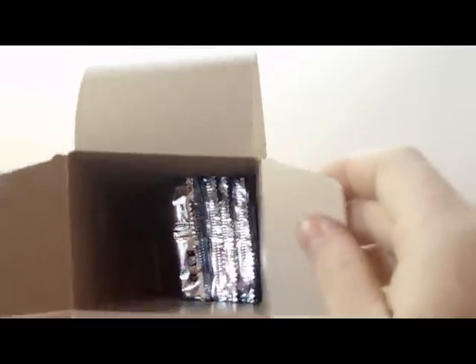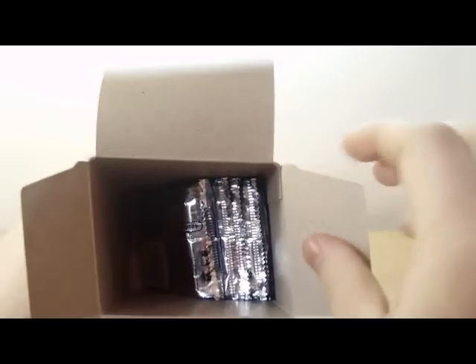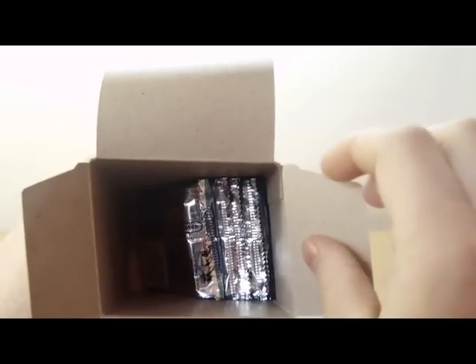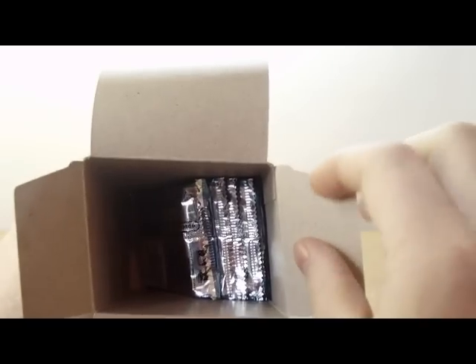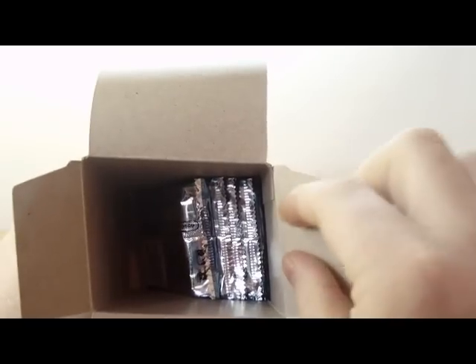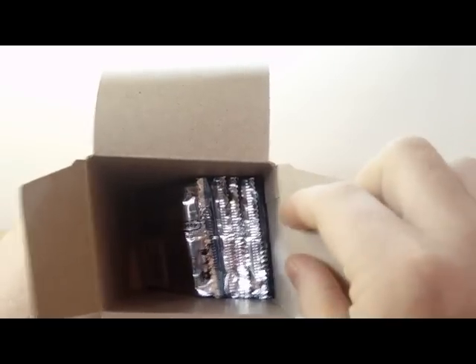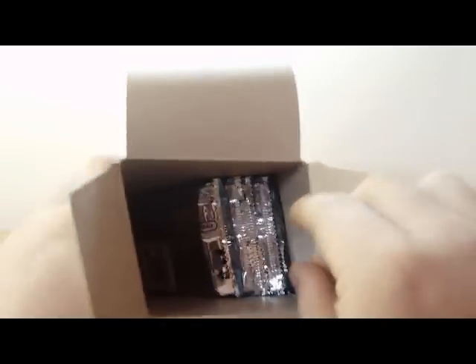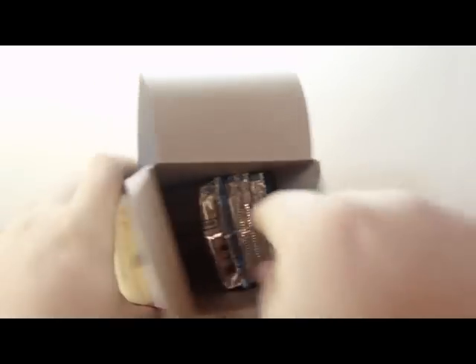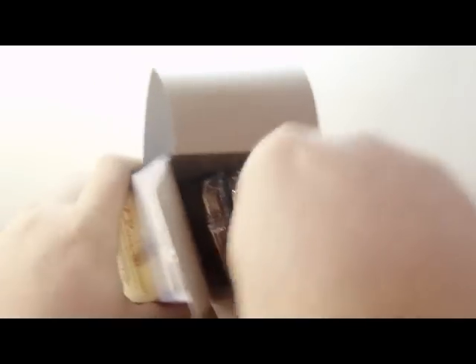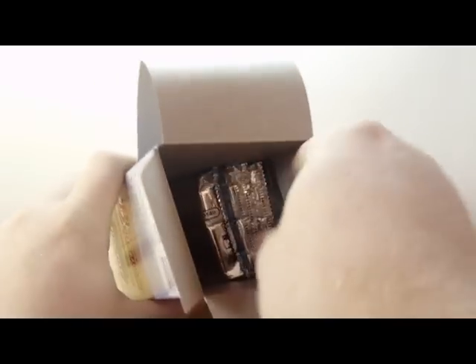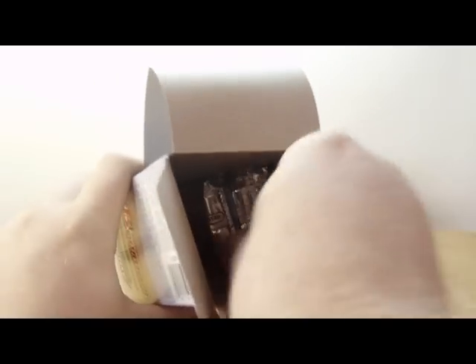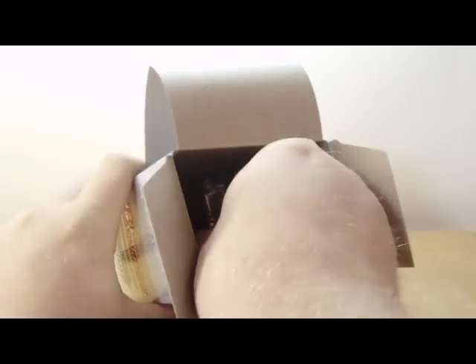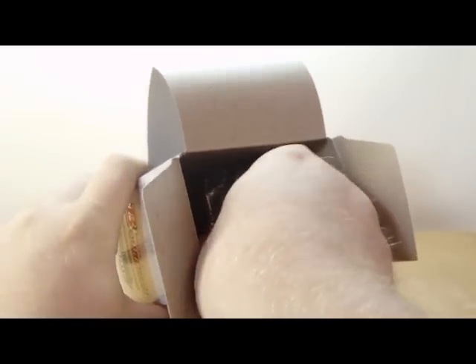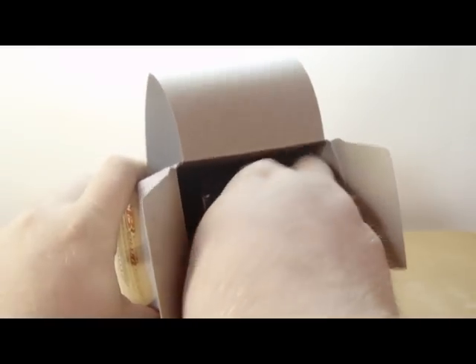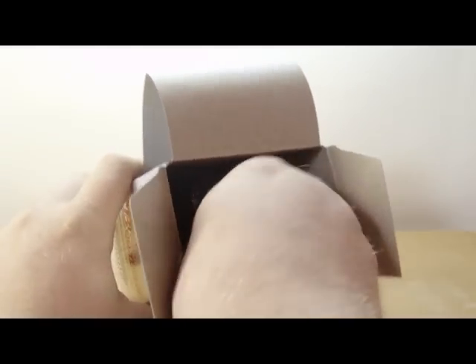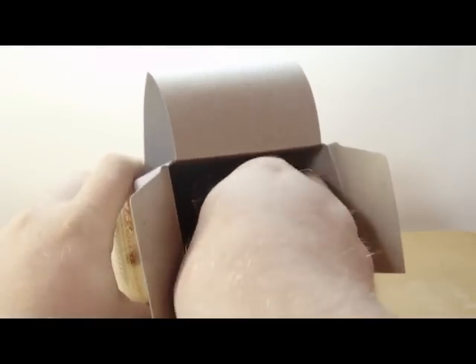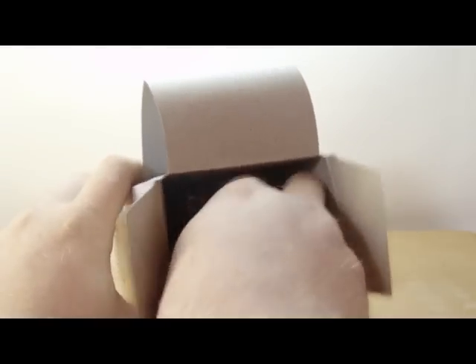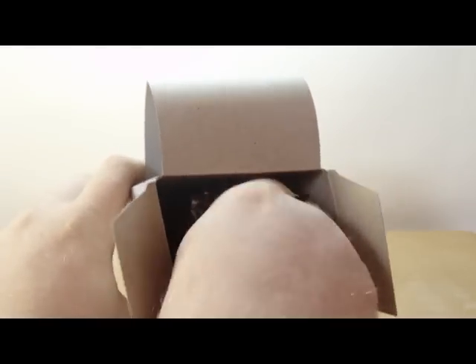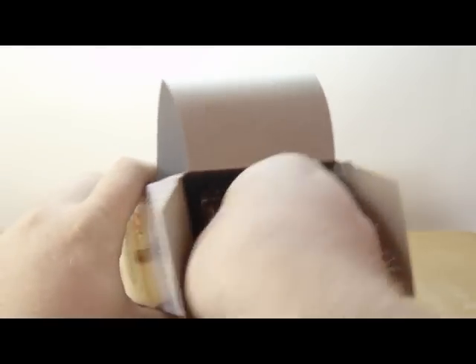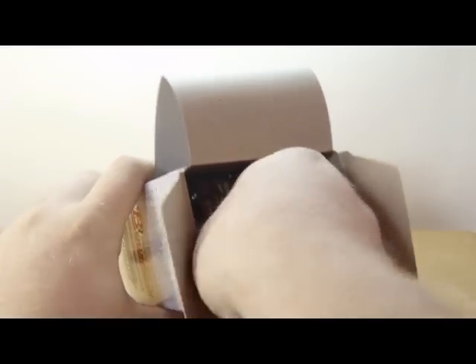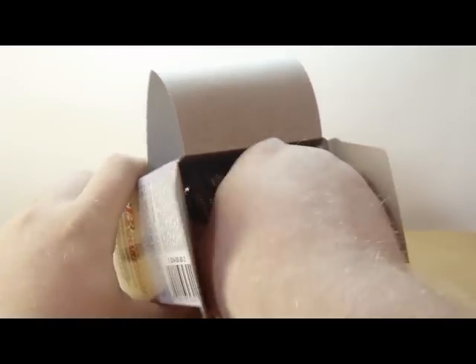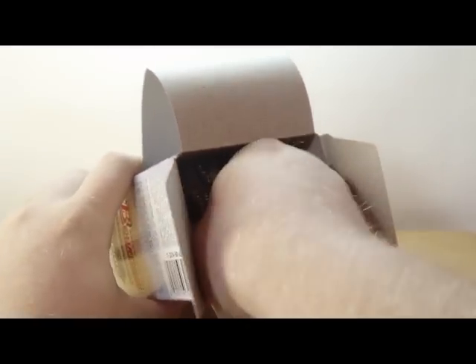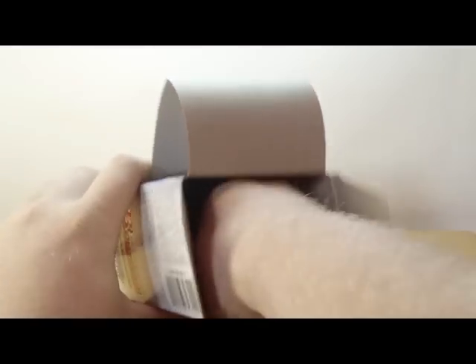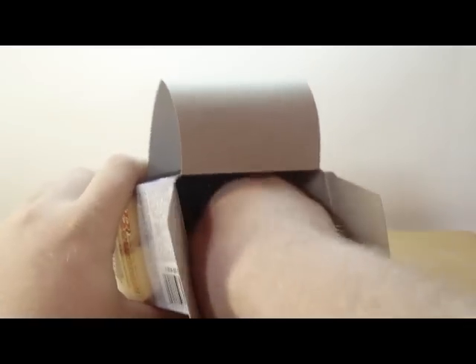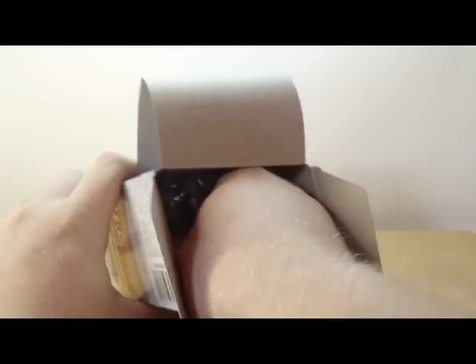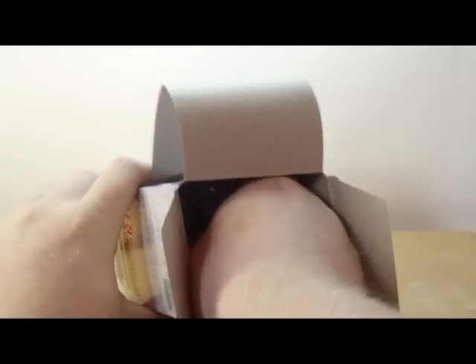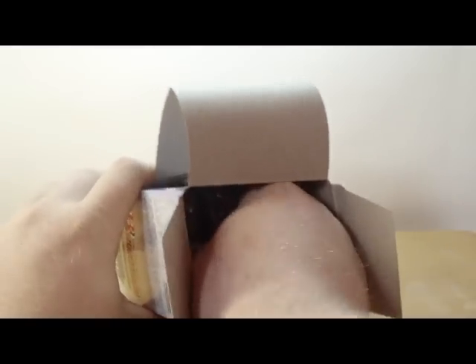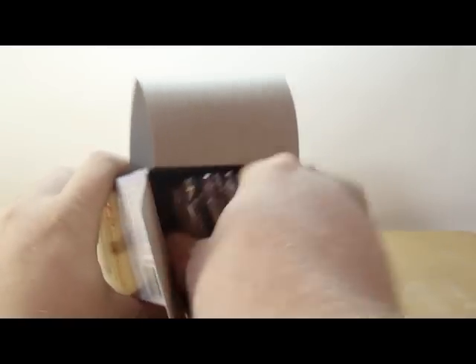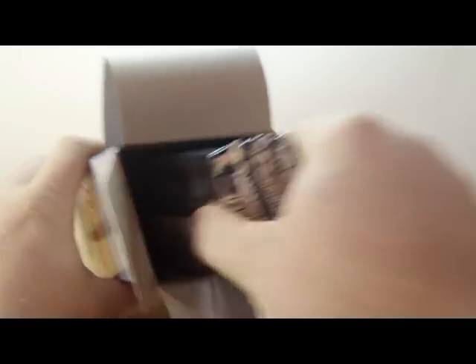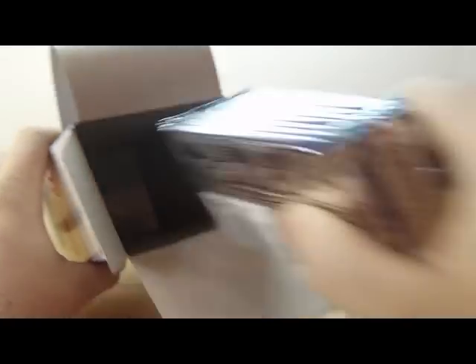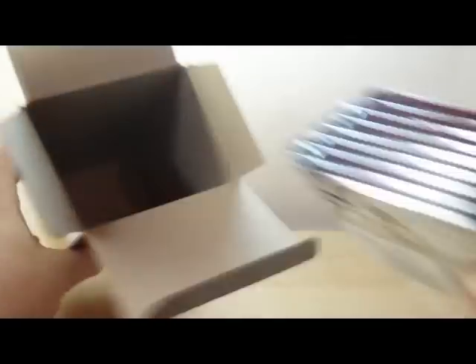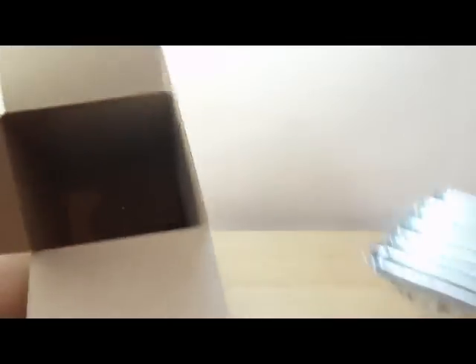Nothing holding the packs in place, so you're probably going to have a few dinged cards.